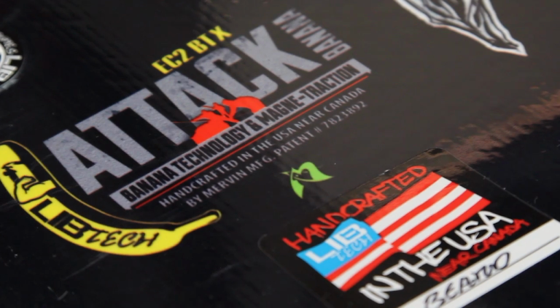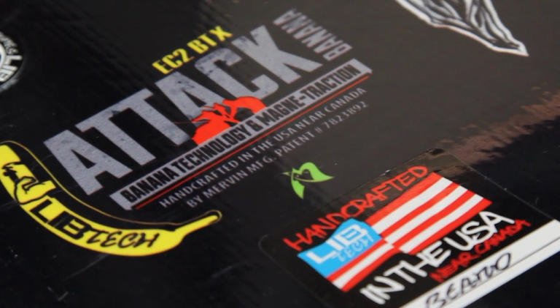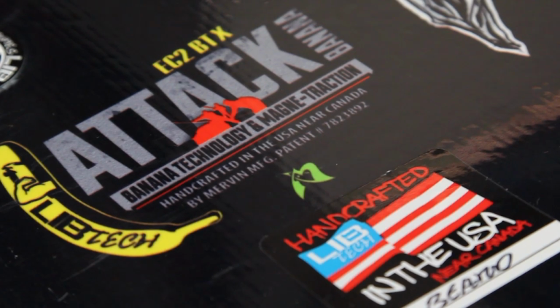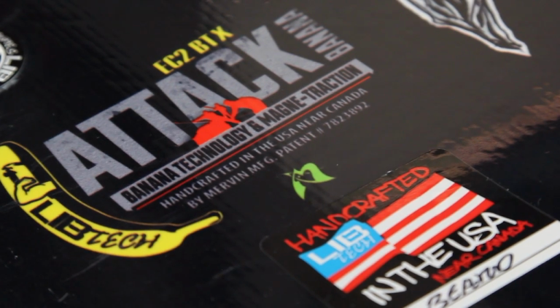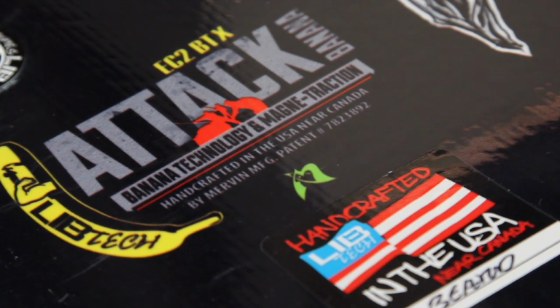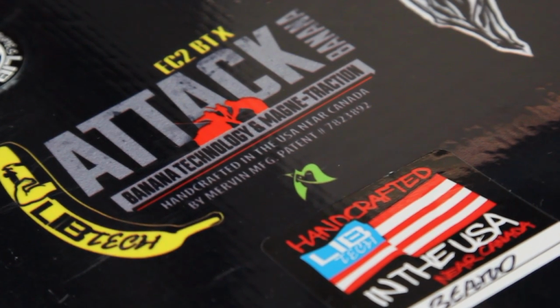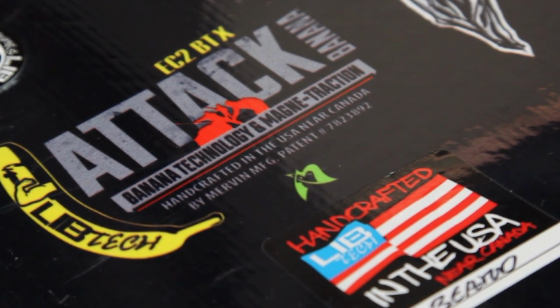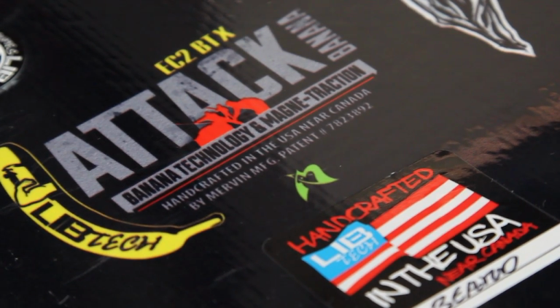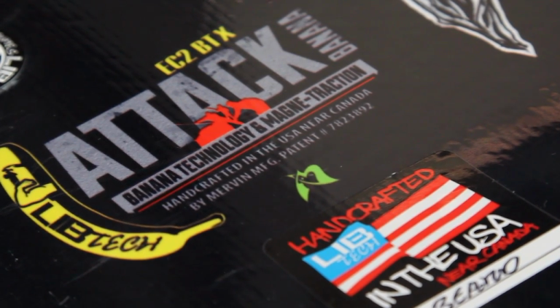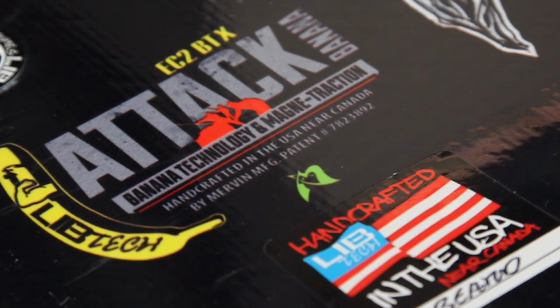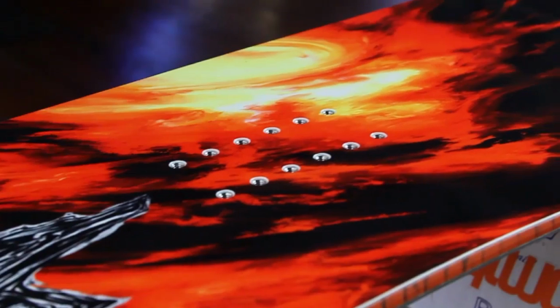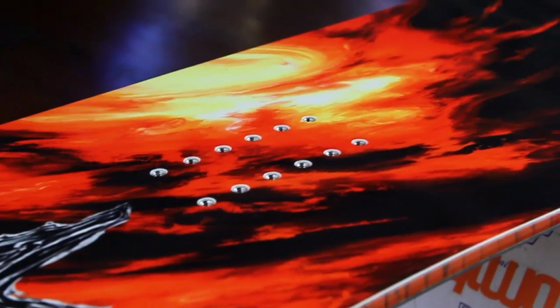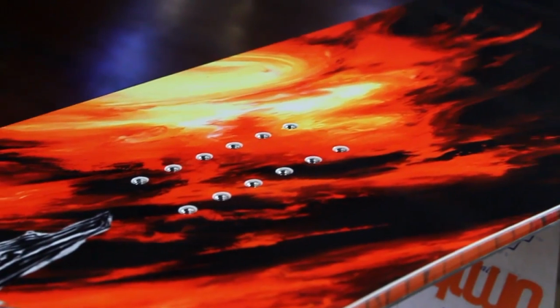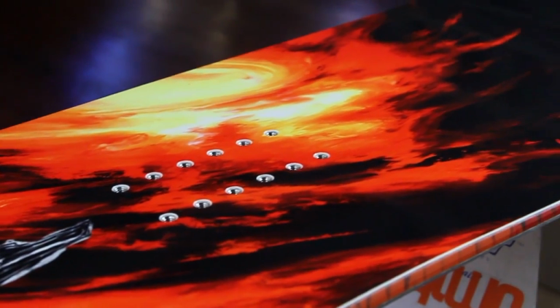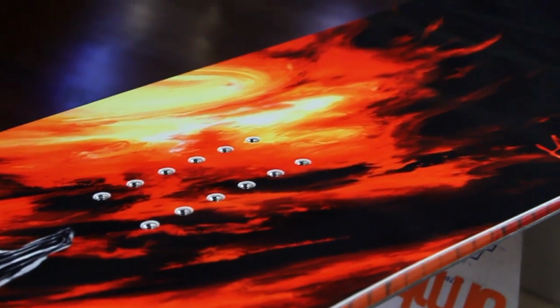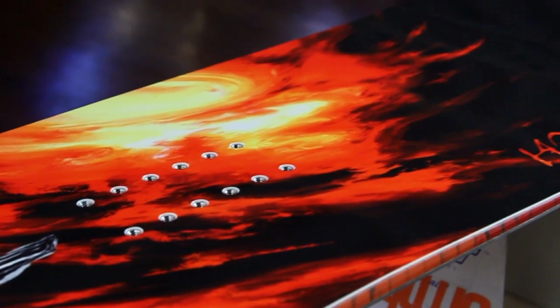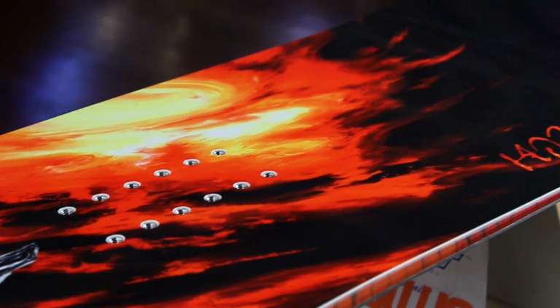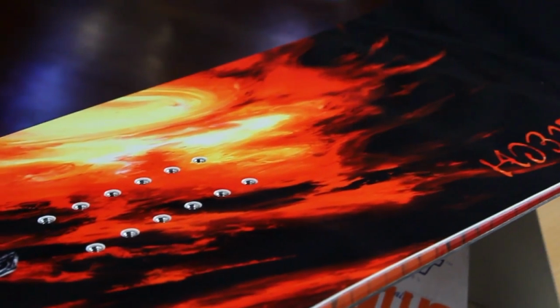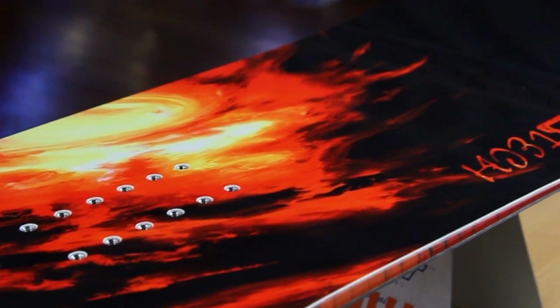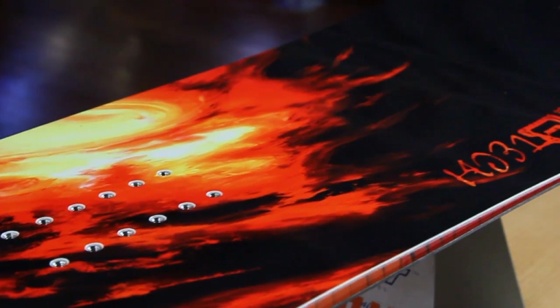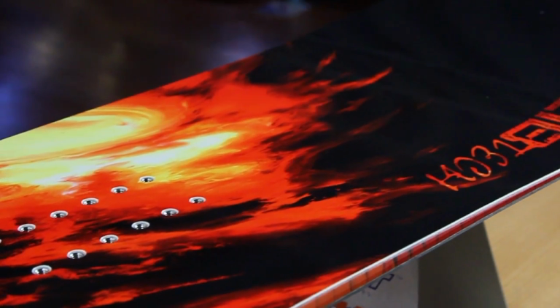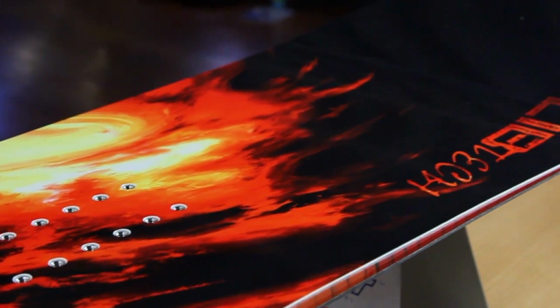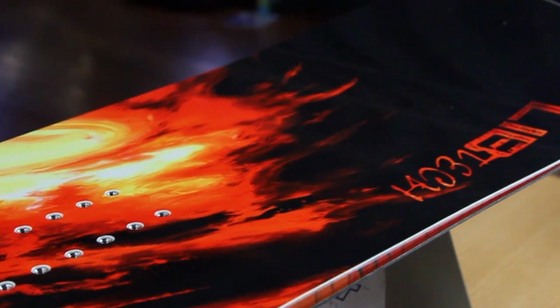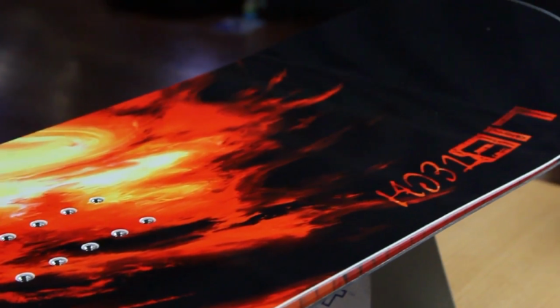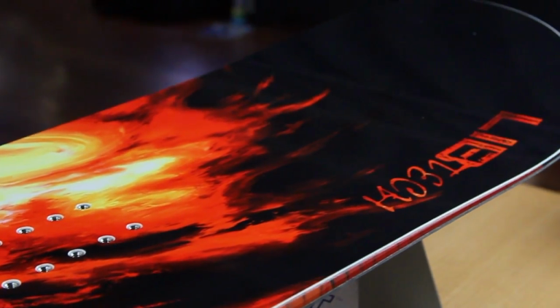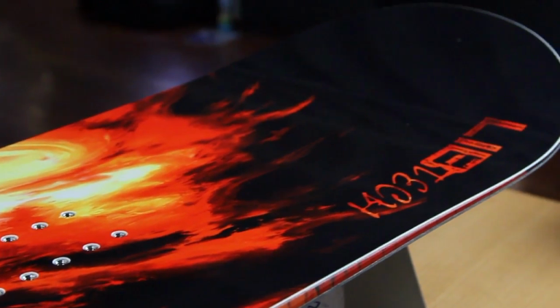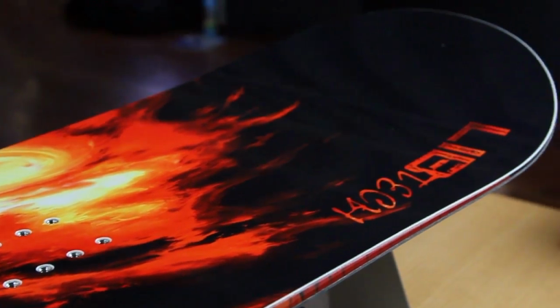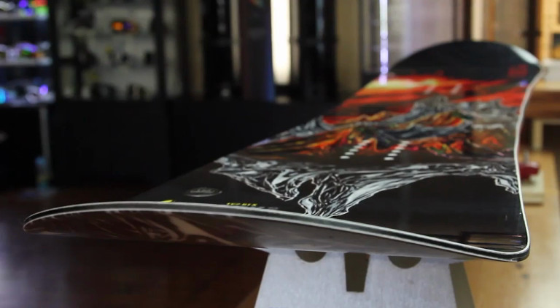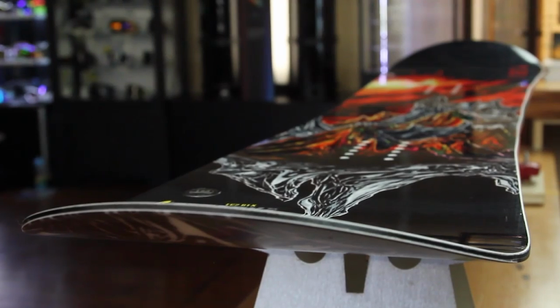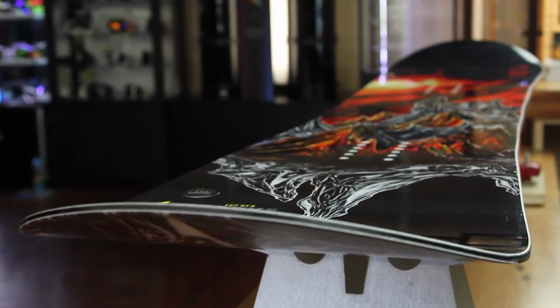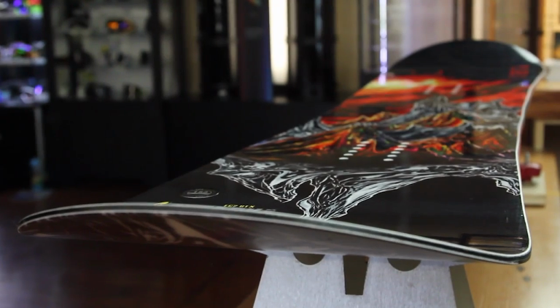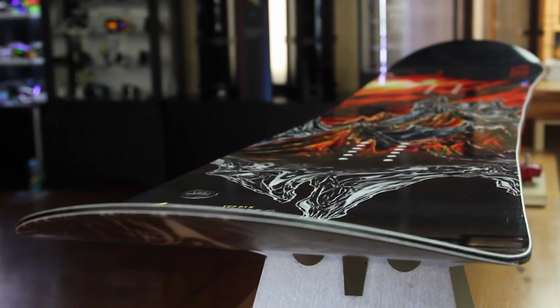So great for that all-mountain riding, but if you want to start charging a little bit harder and going a little bit bigger, then this is a good option for you.